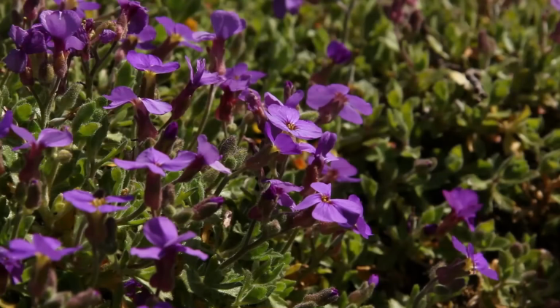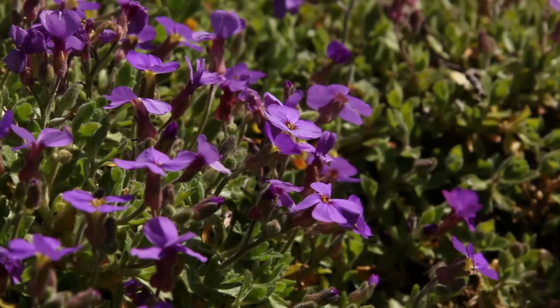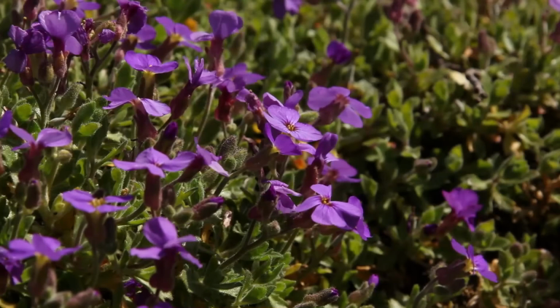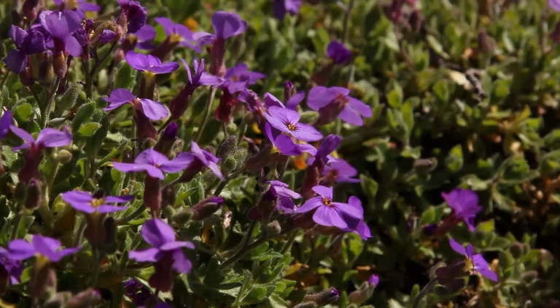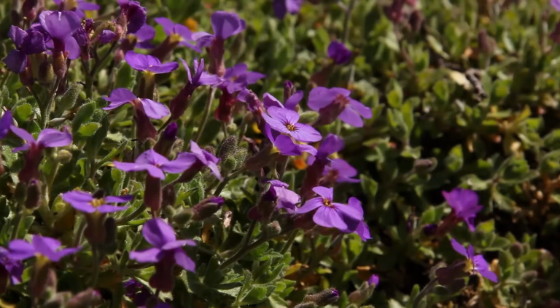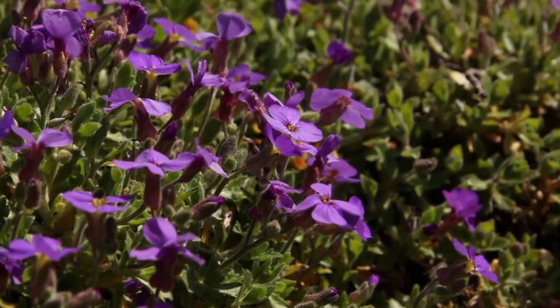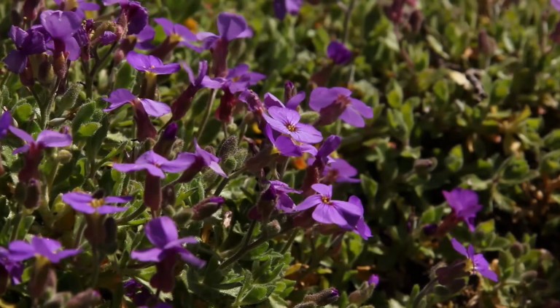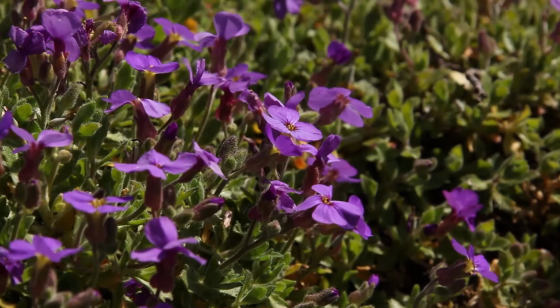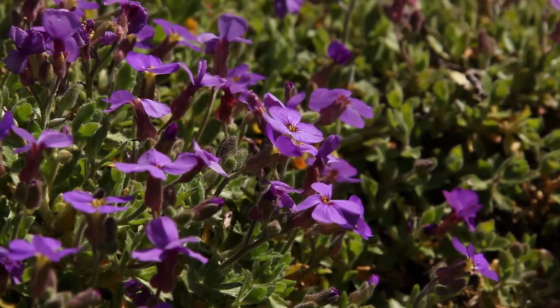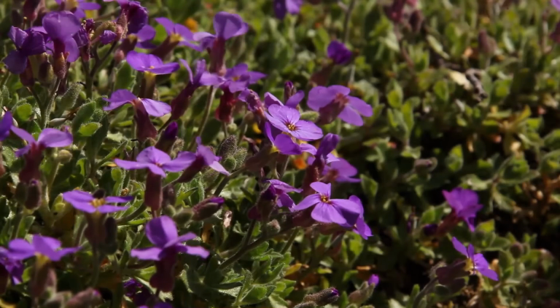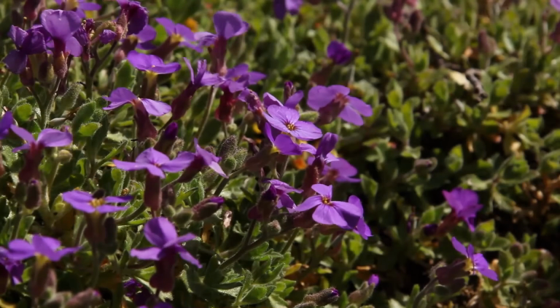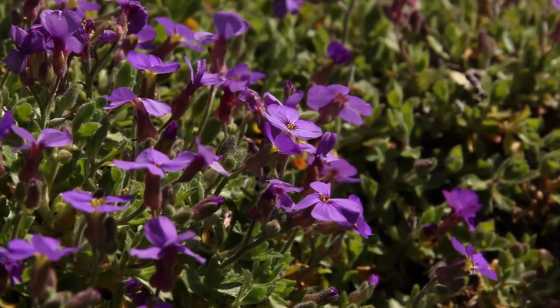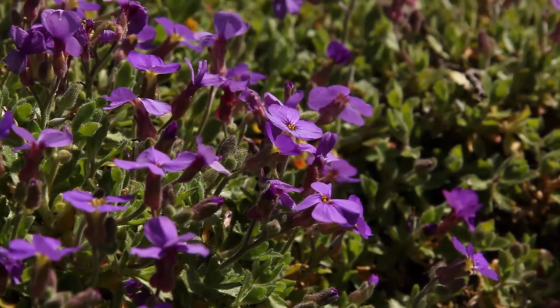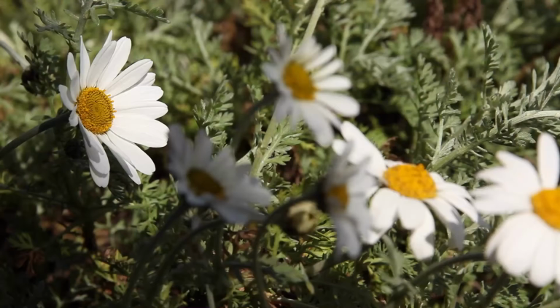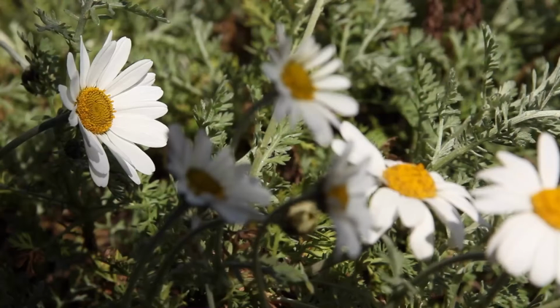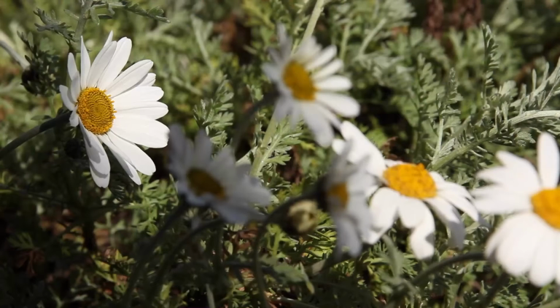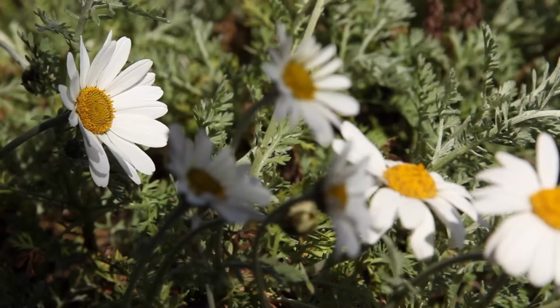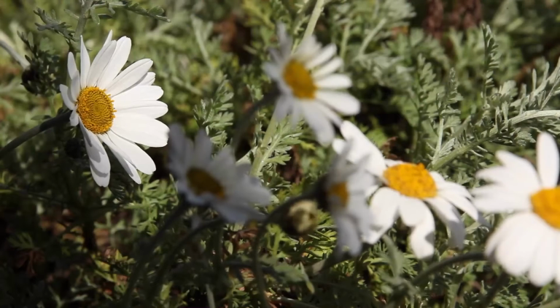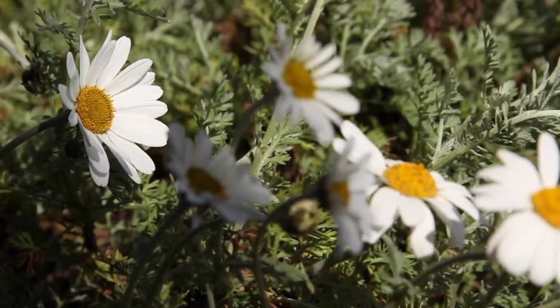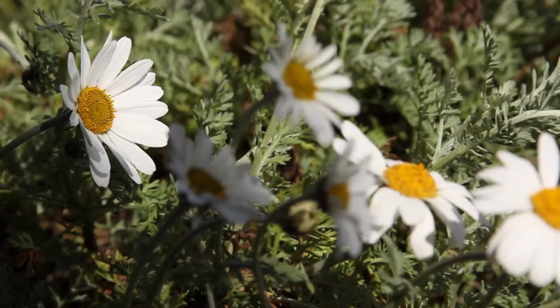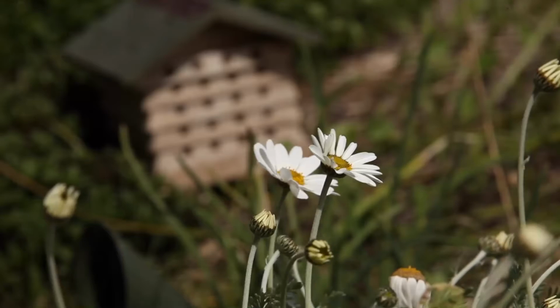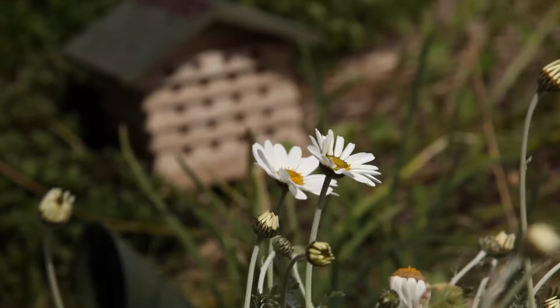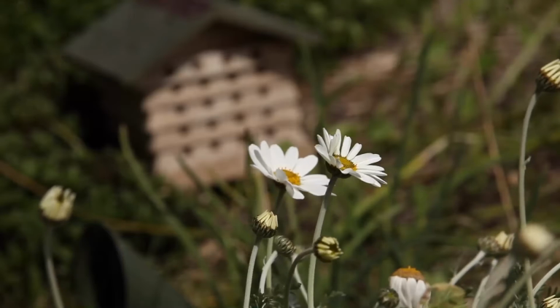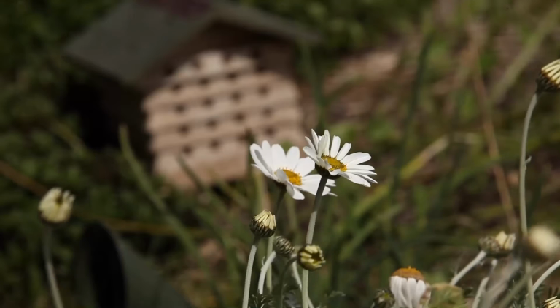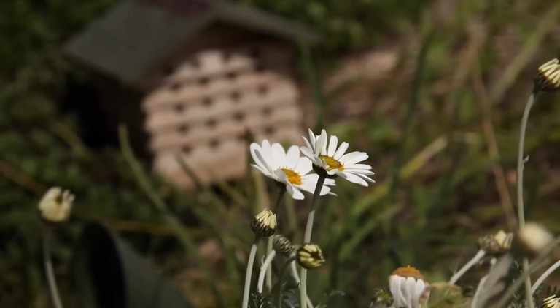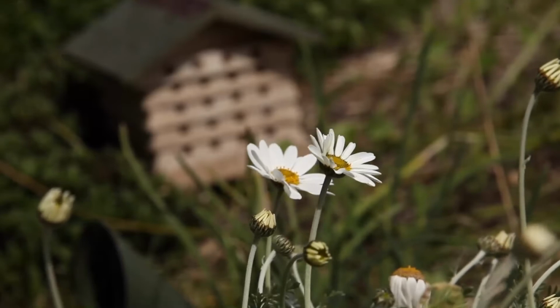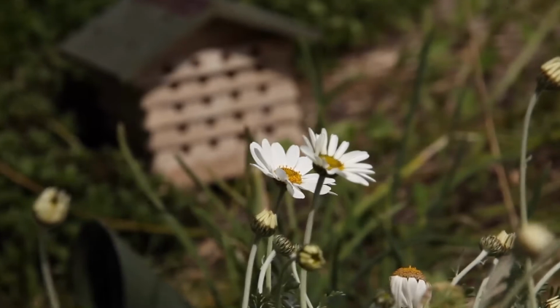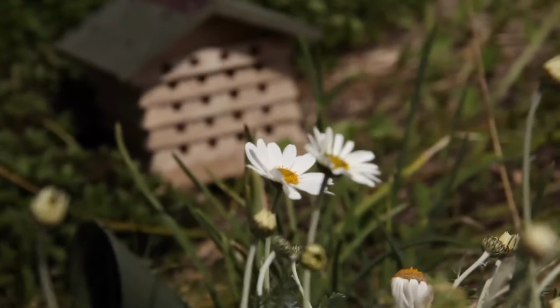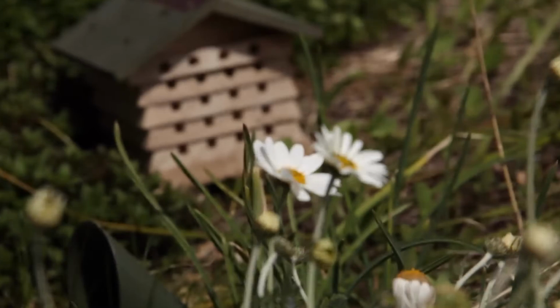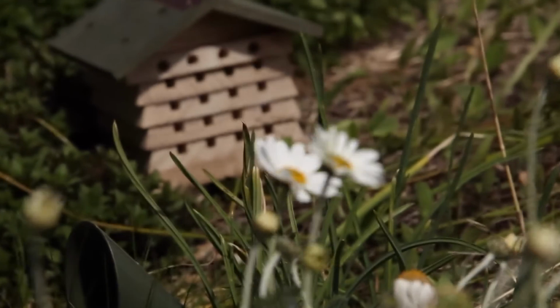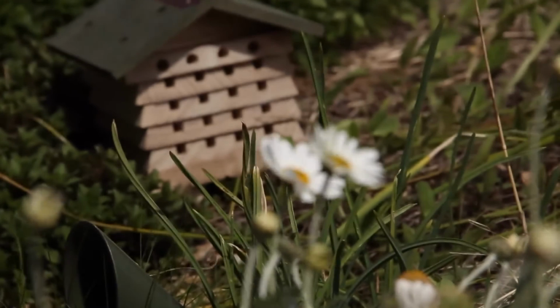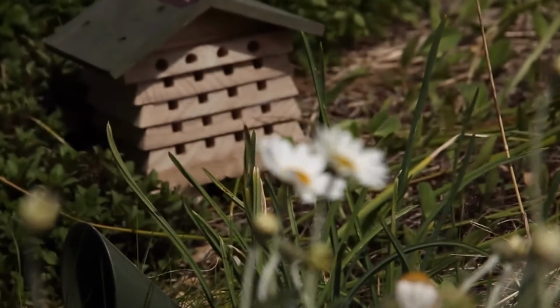Easy access to a food source is important too, so try and position your hive somewhere close to flowers in the garden.